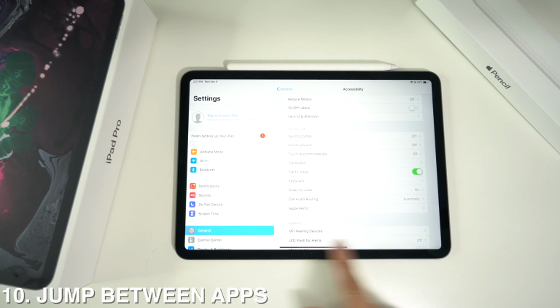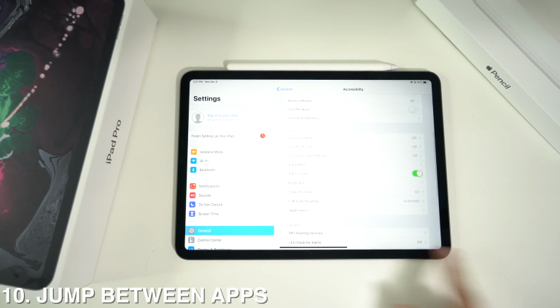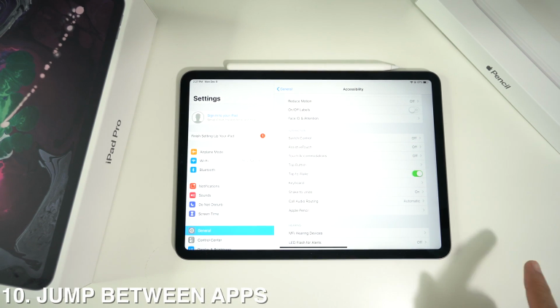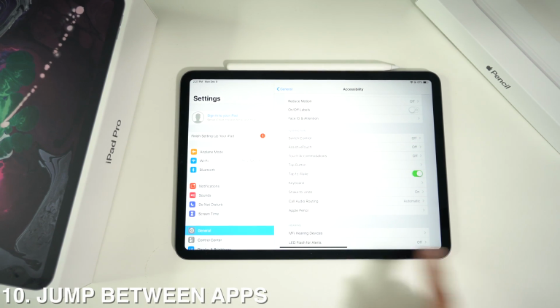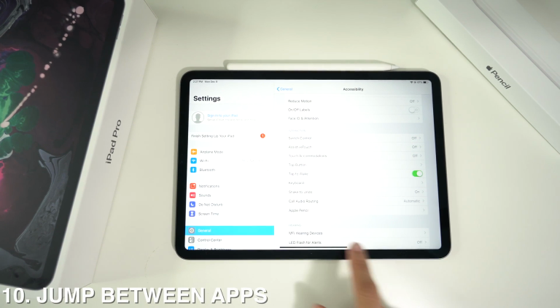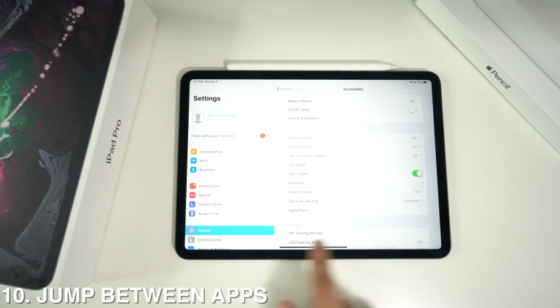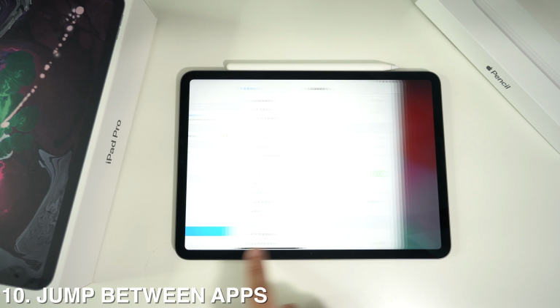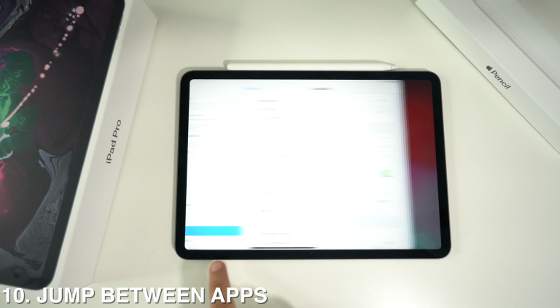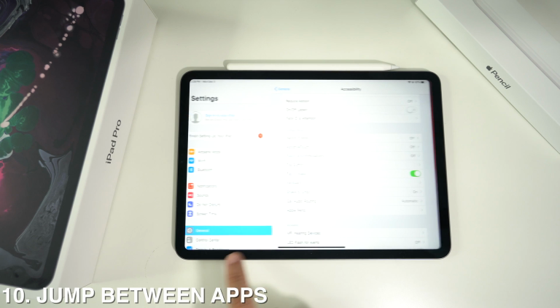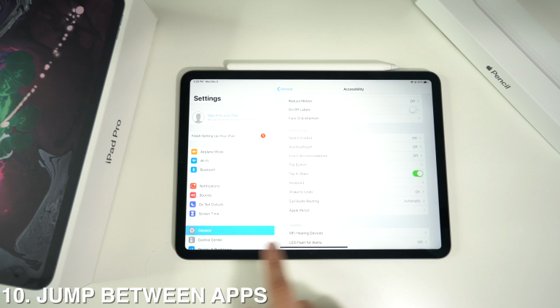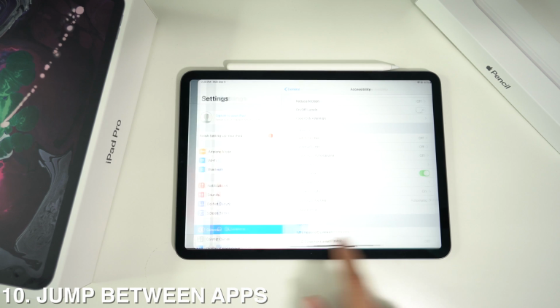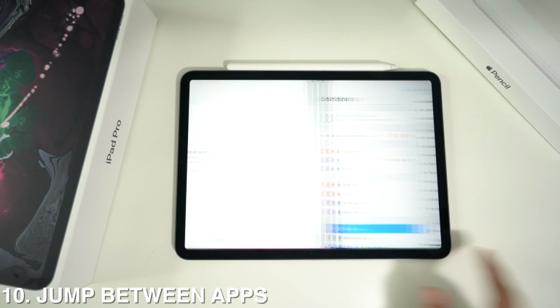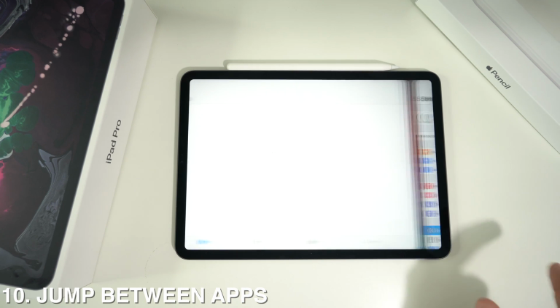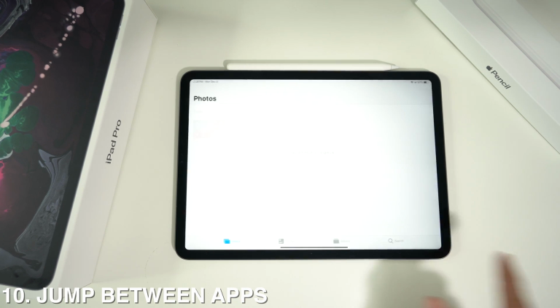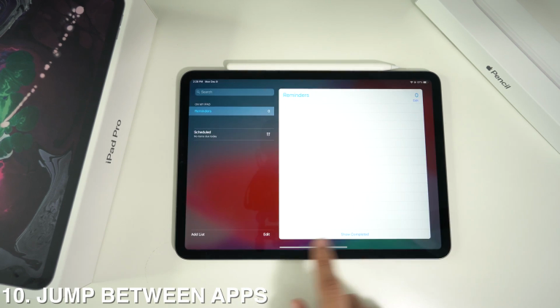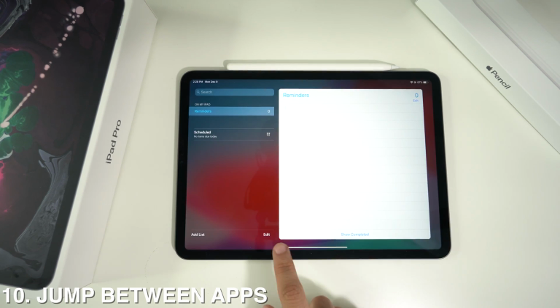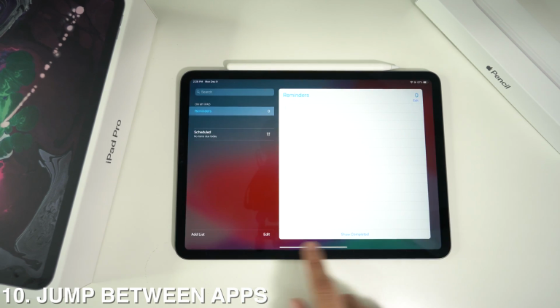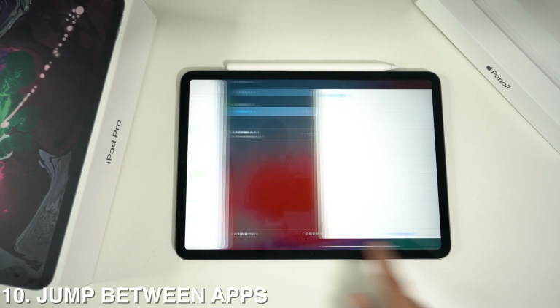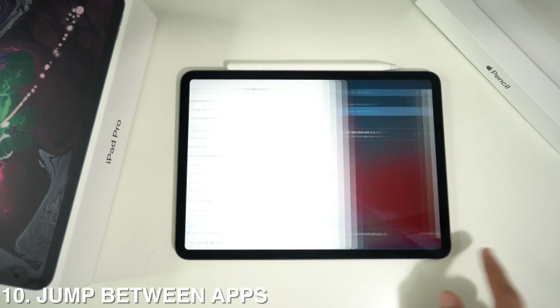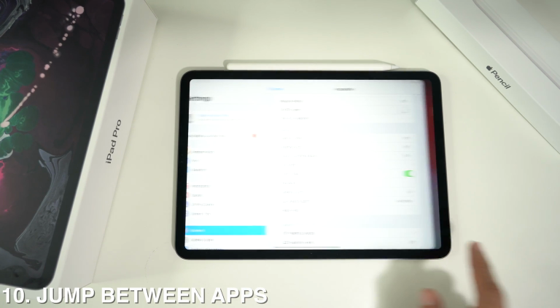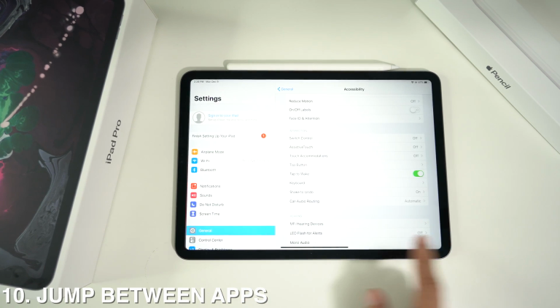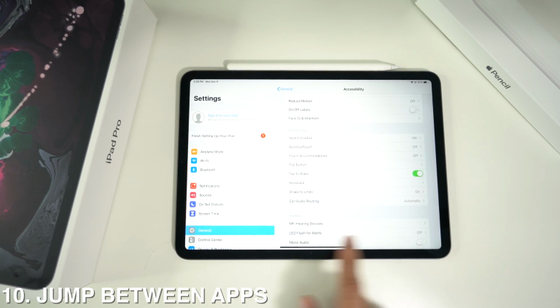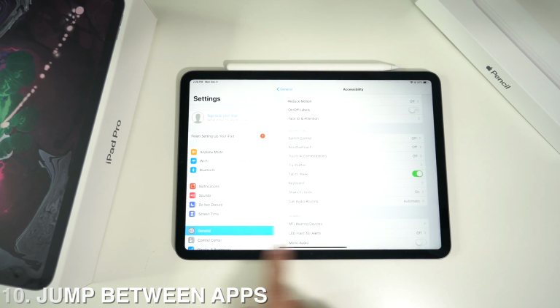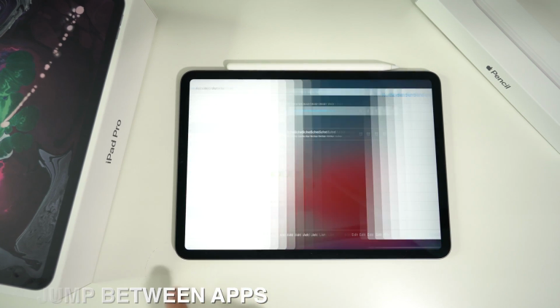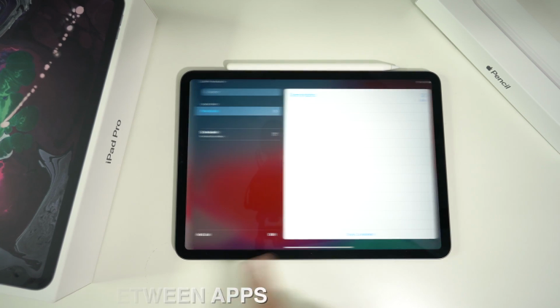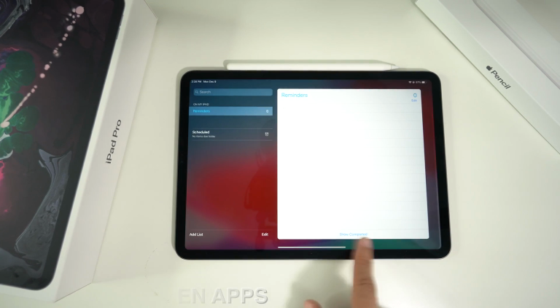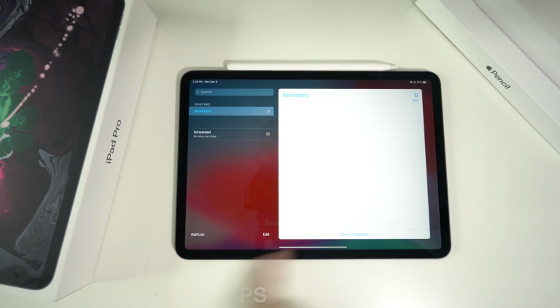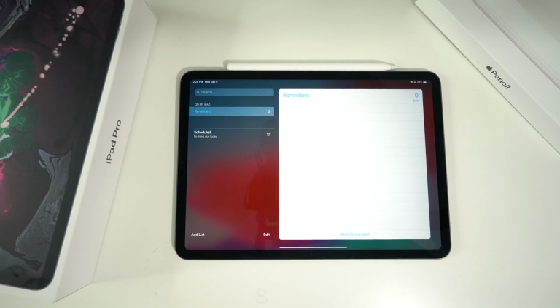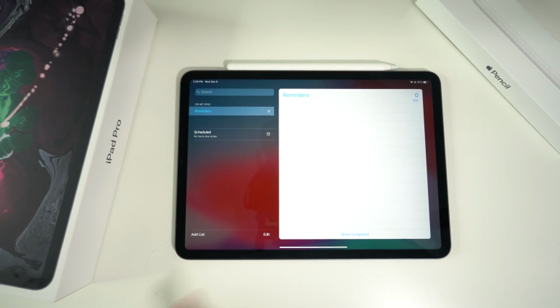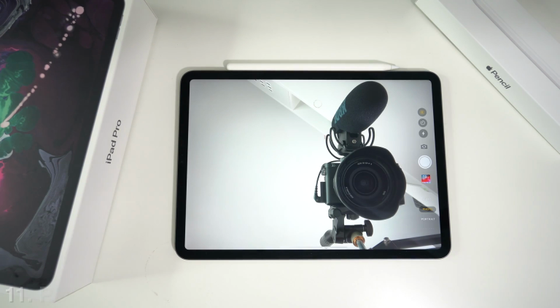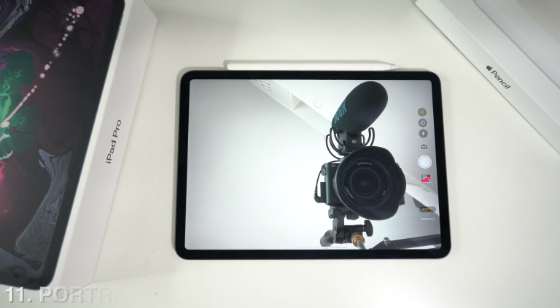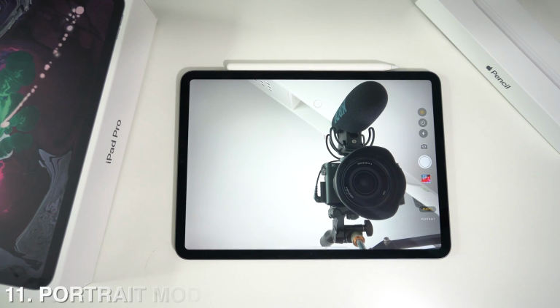You can also switch between open apps by simply swiping to the sides — either left or right — to jump between all the apps you have open.